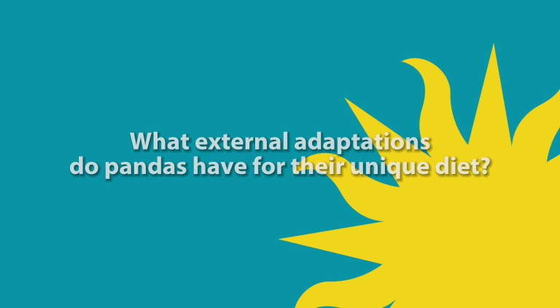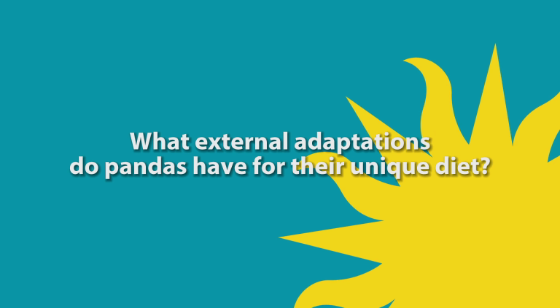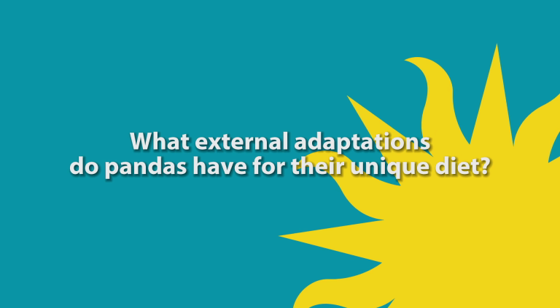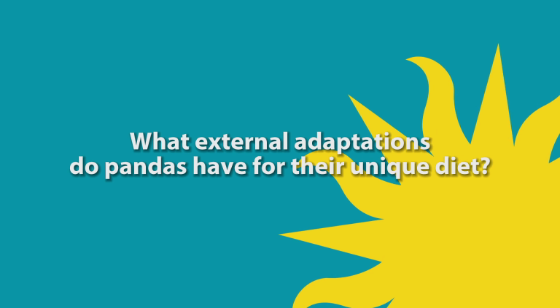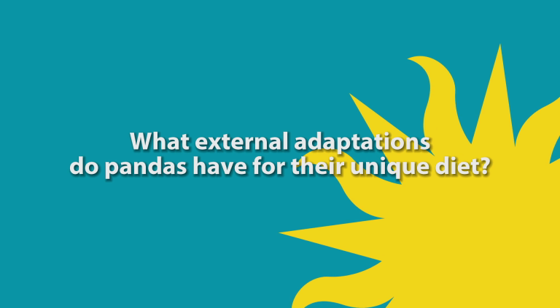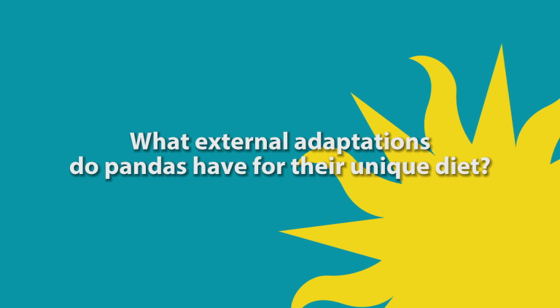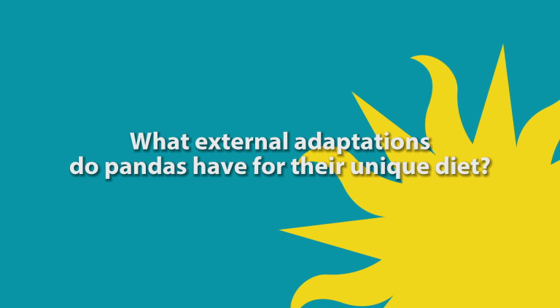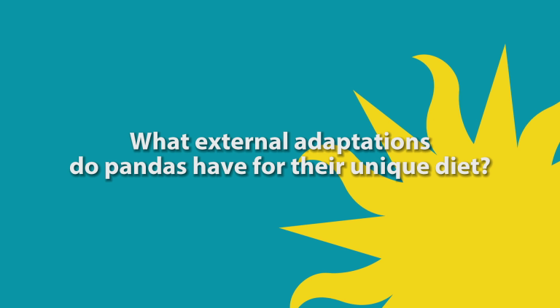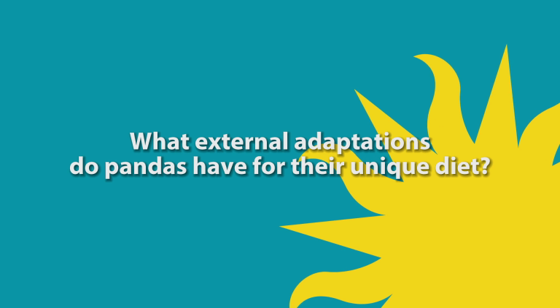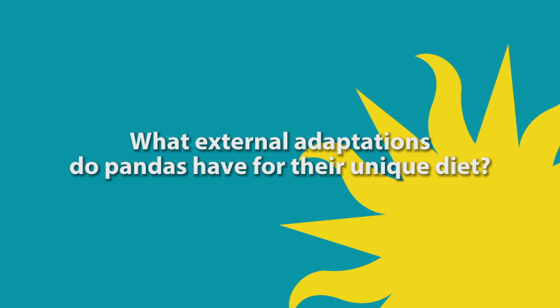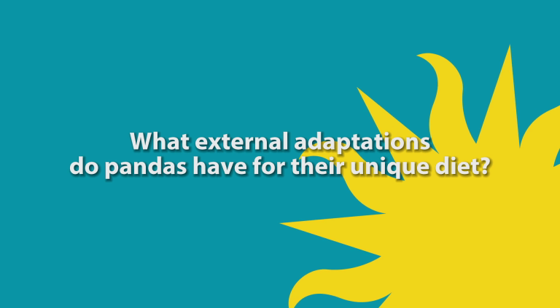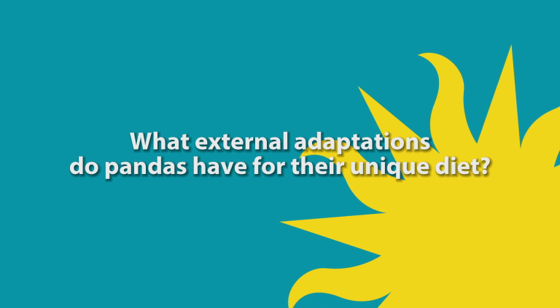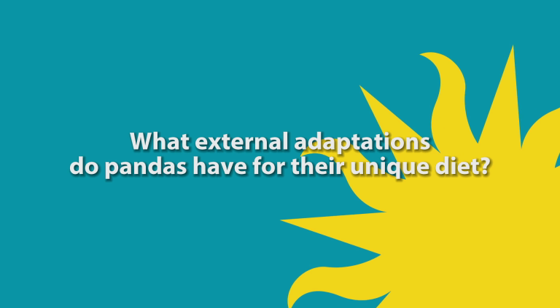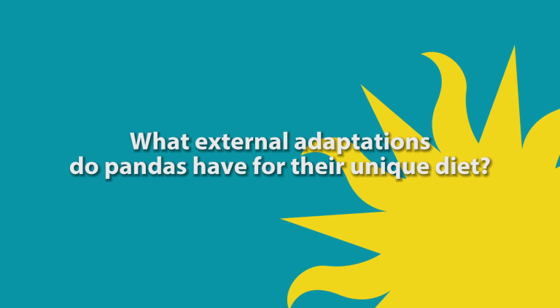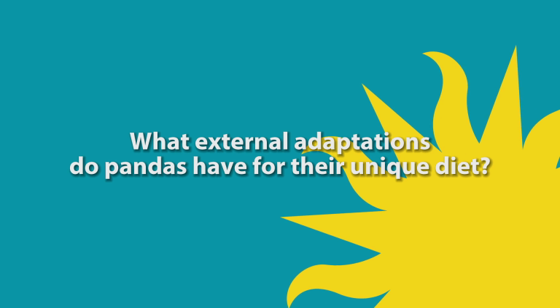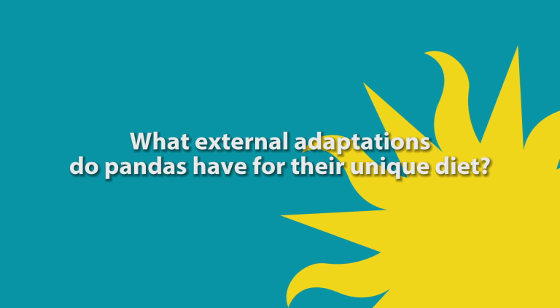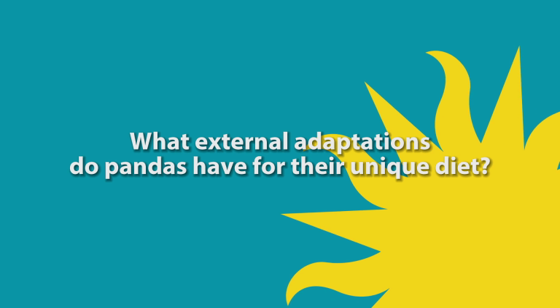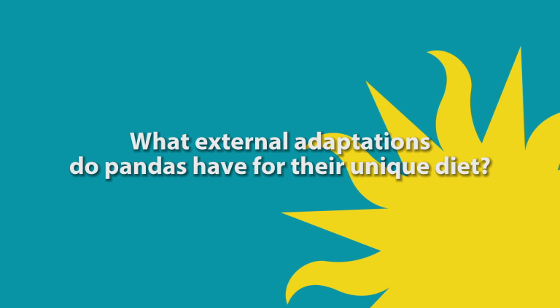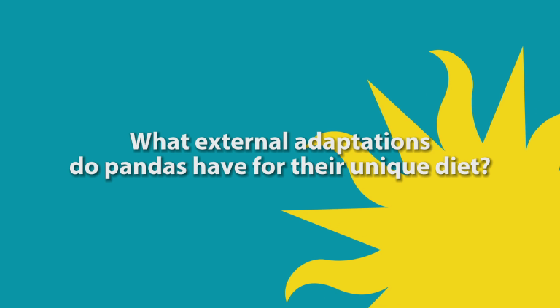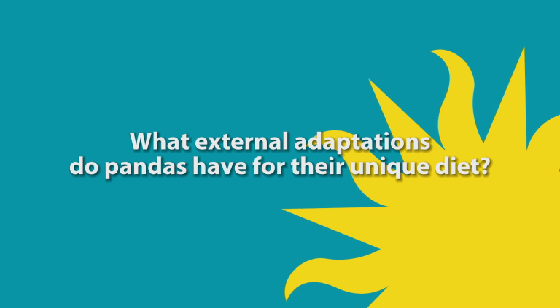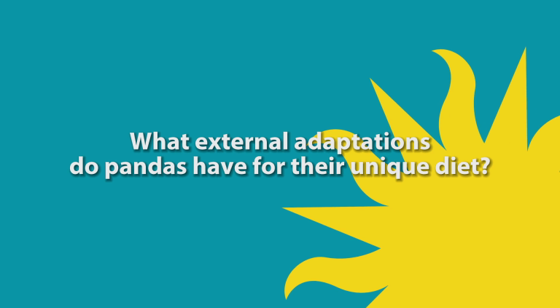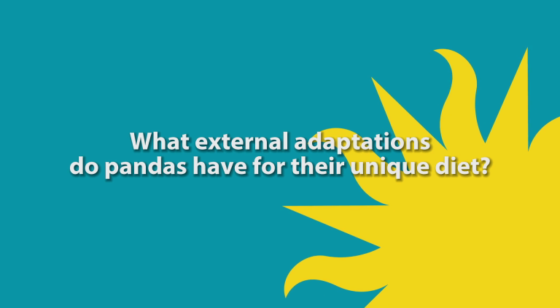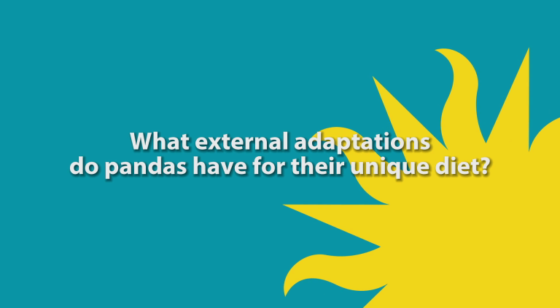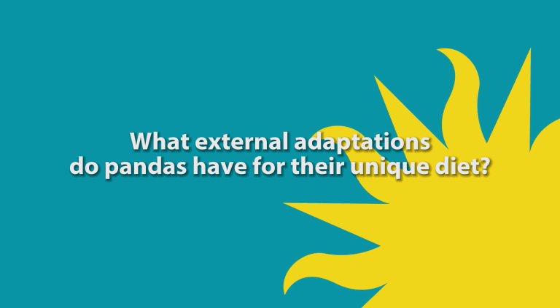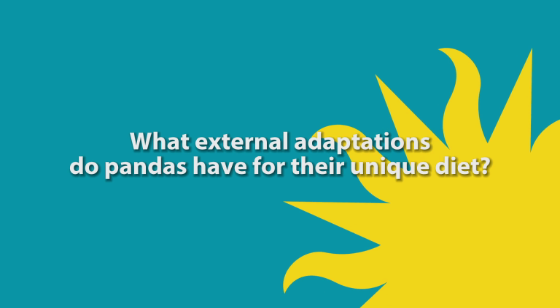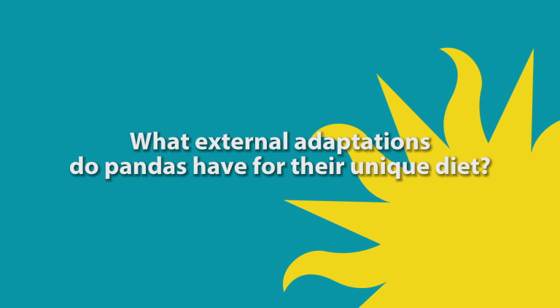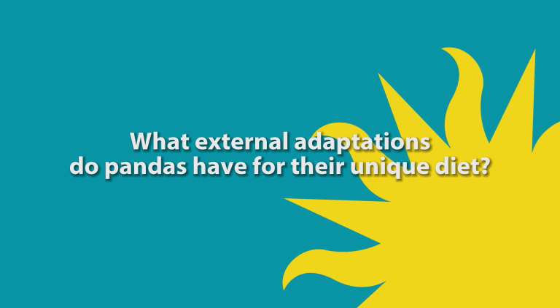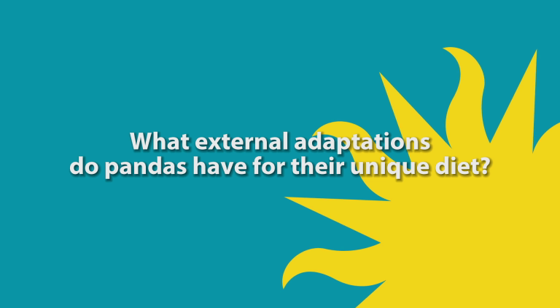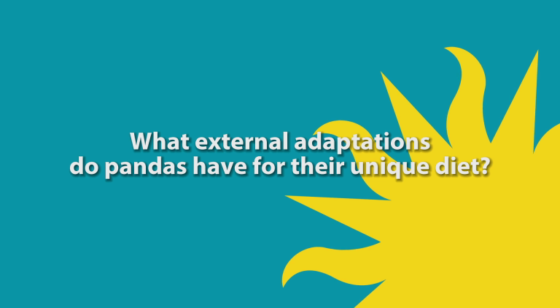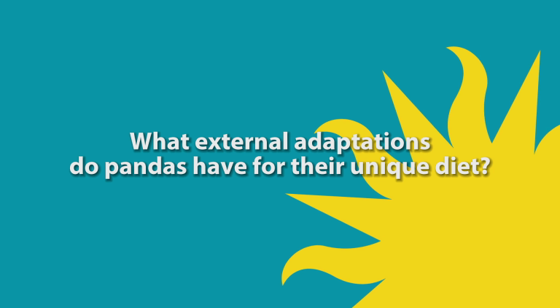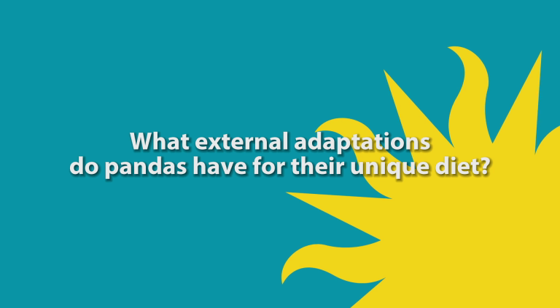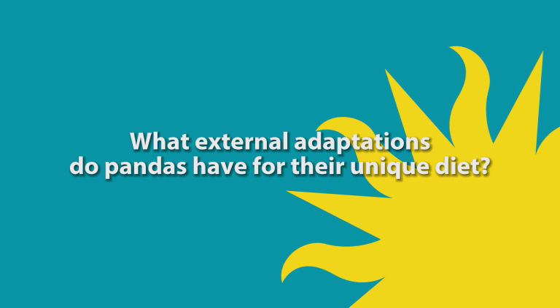In this episode, we ask the question: what external adaptations do pandas have for their unique diet?